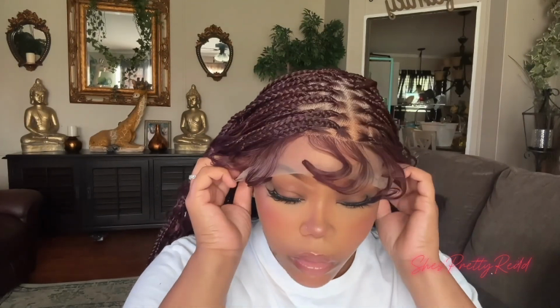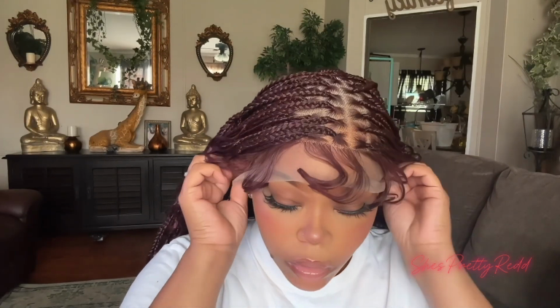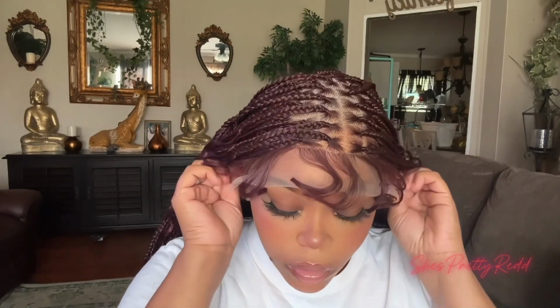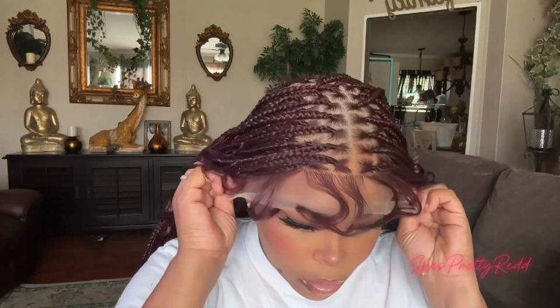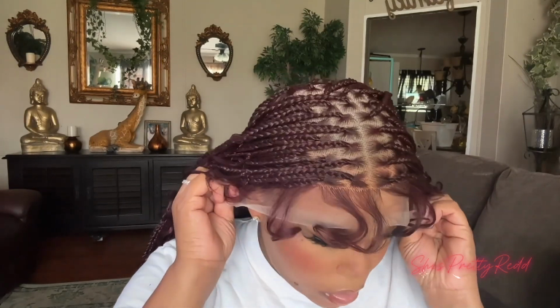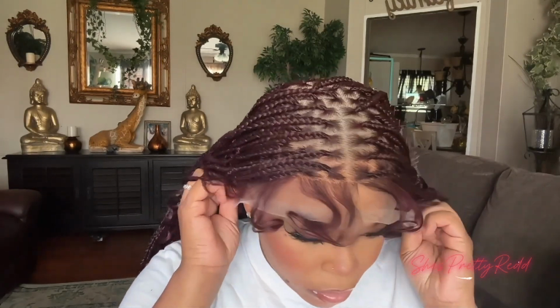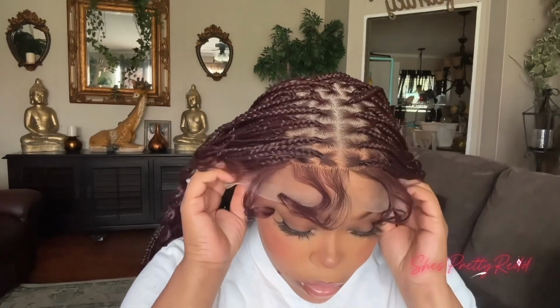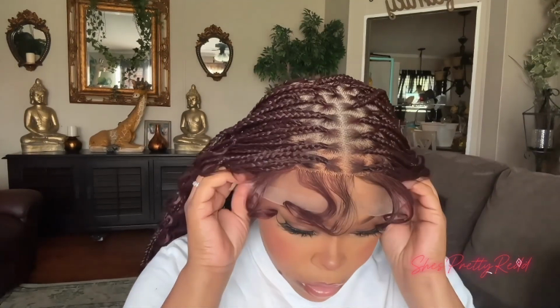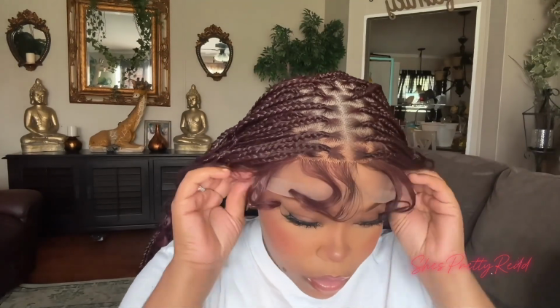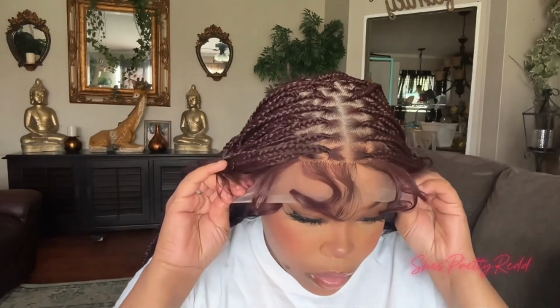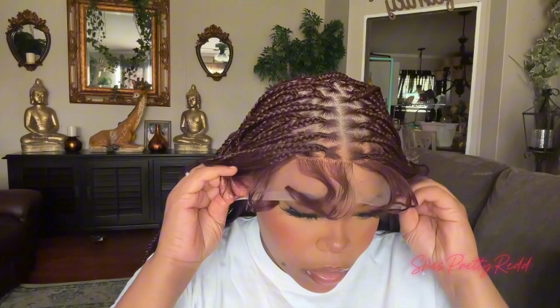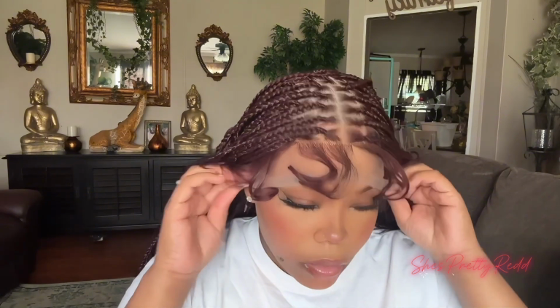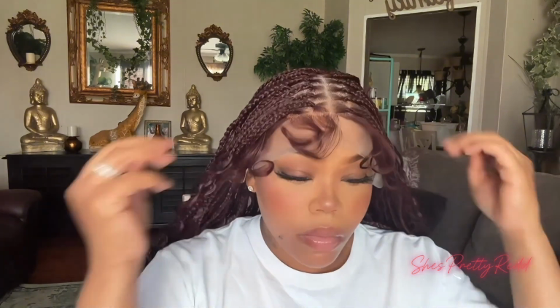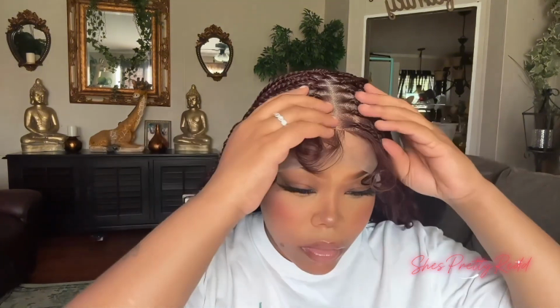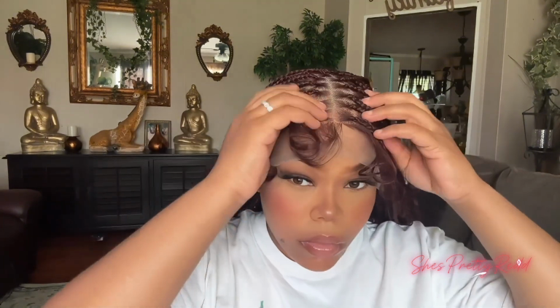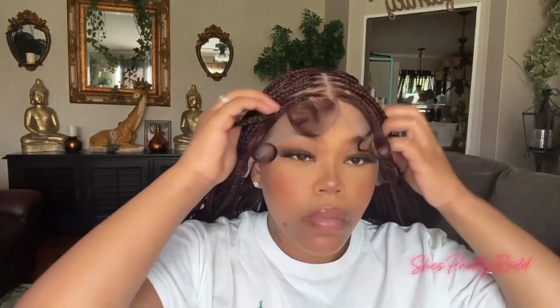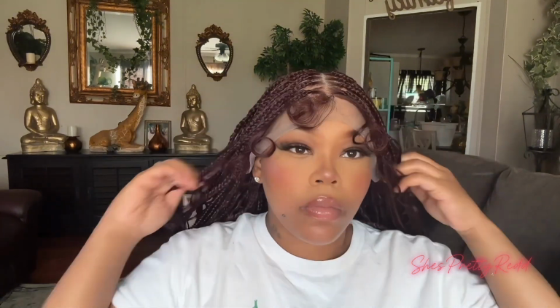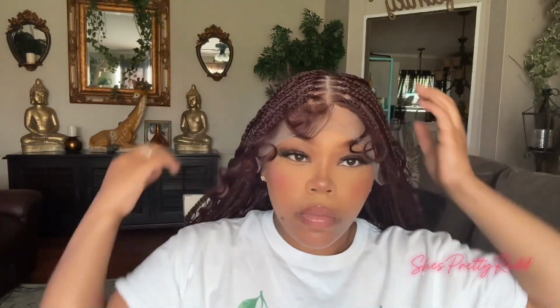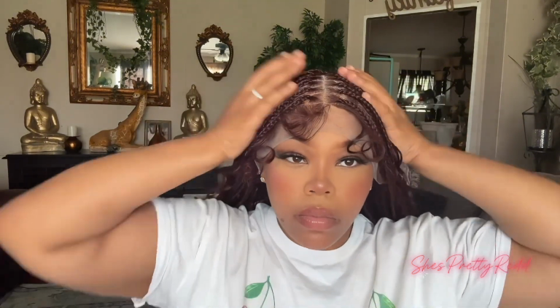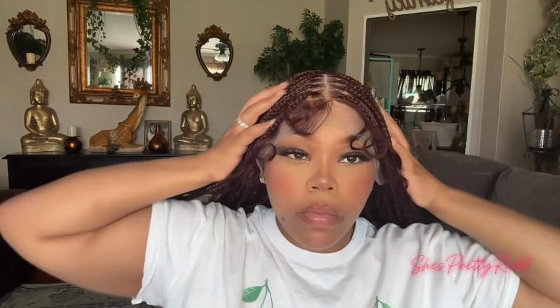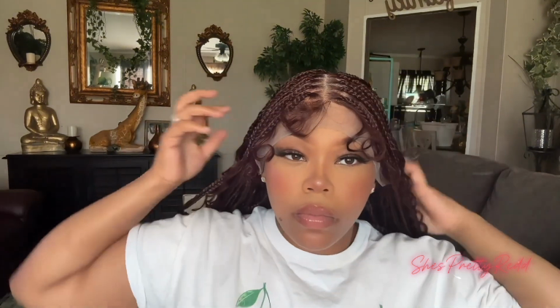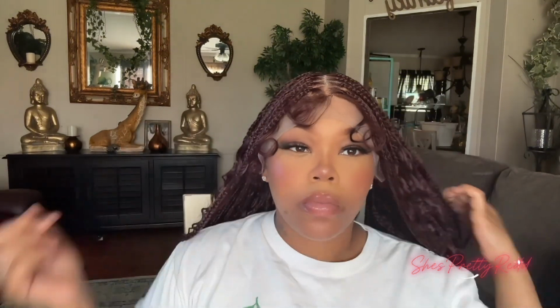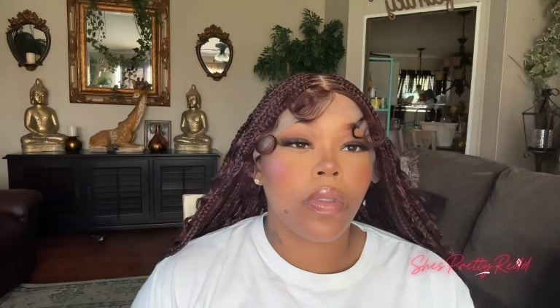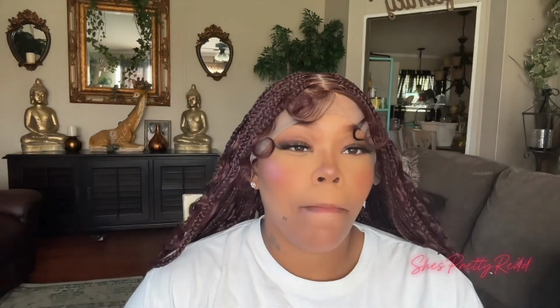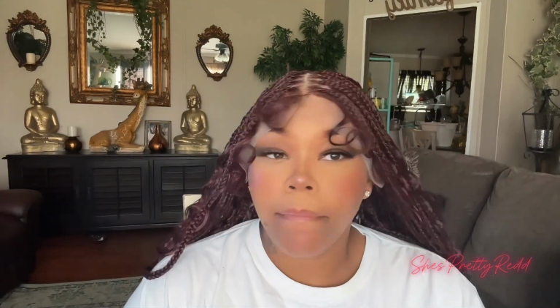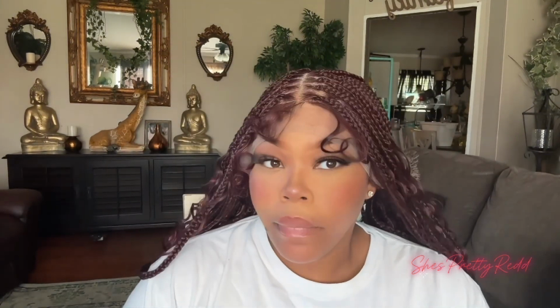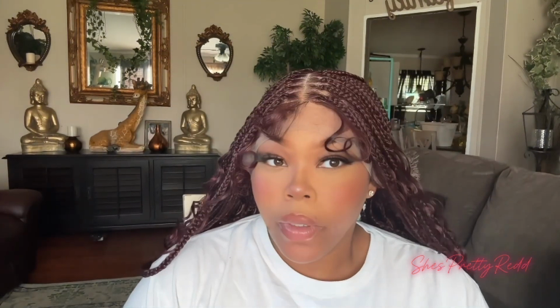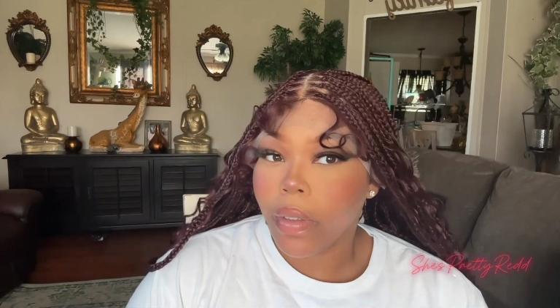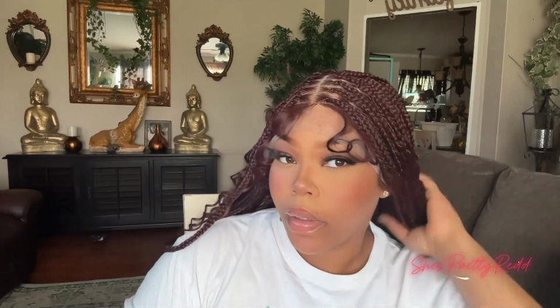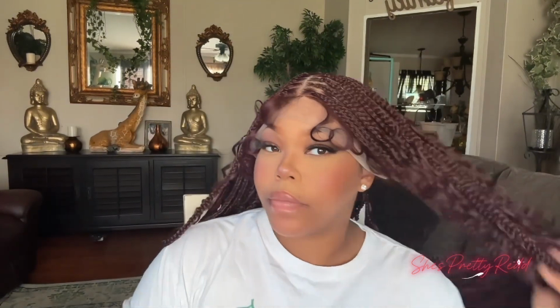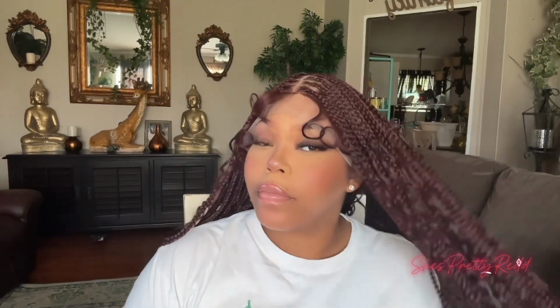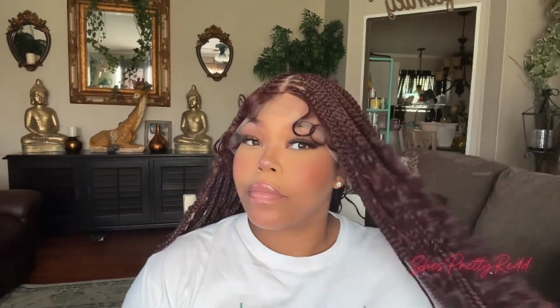Like I said, that's just not a placement I wanted for my baby hairs, but if it works for you, definitely go for it.